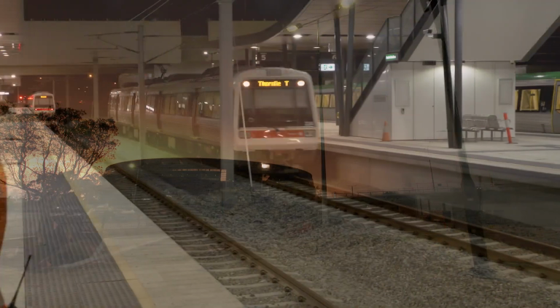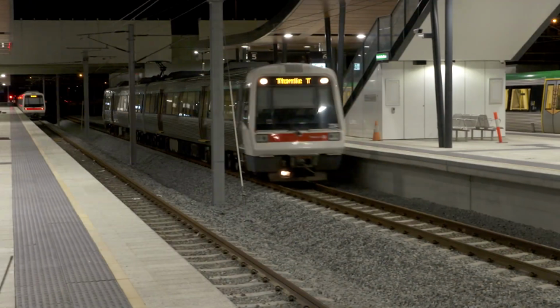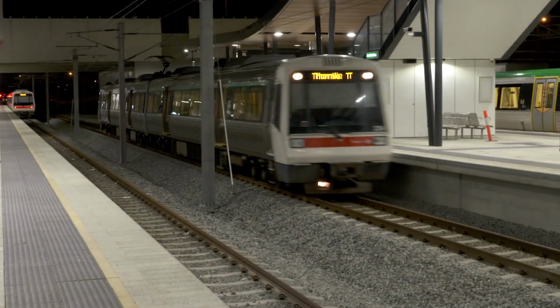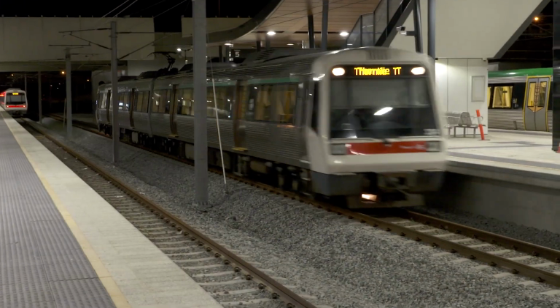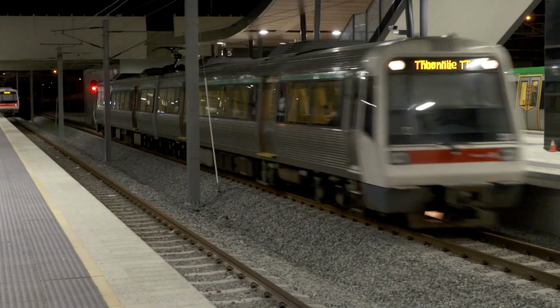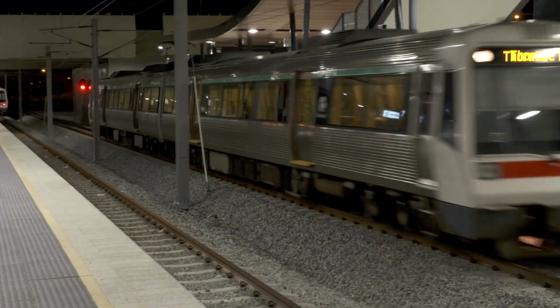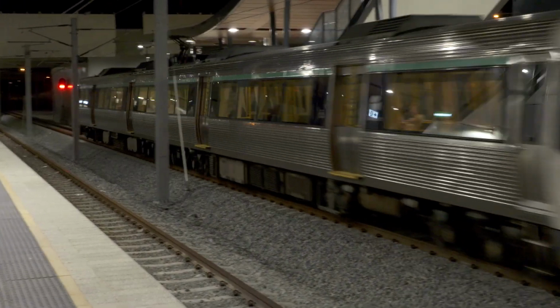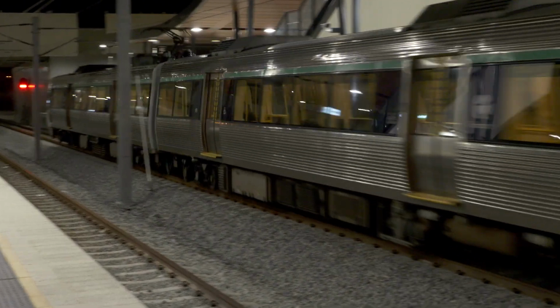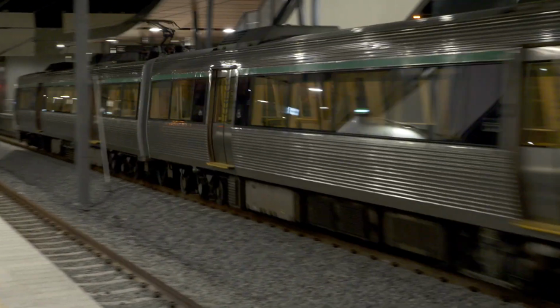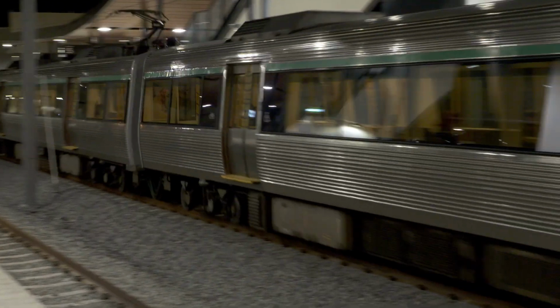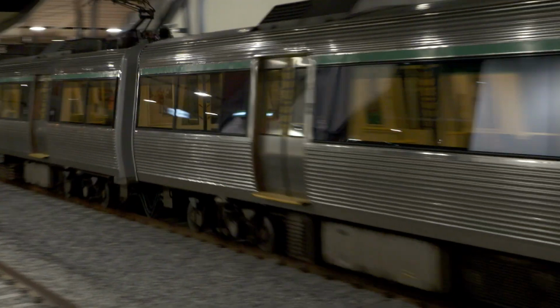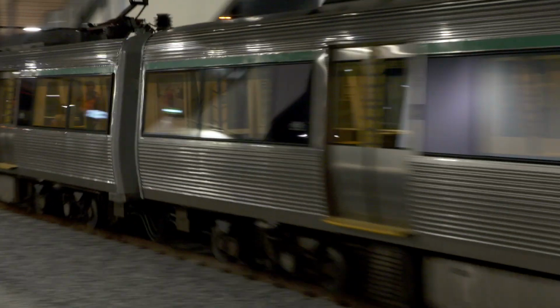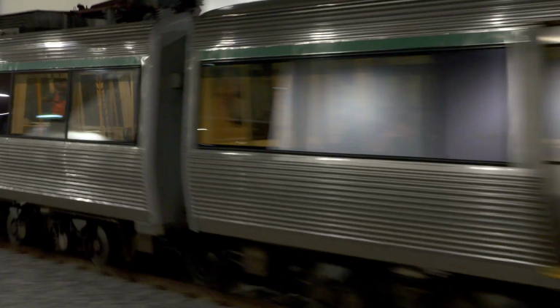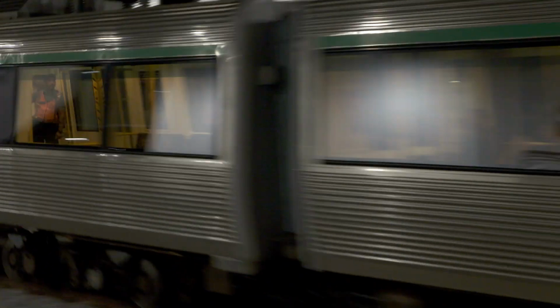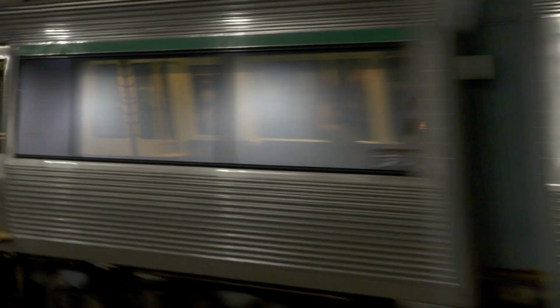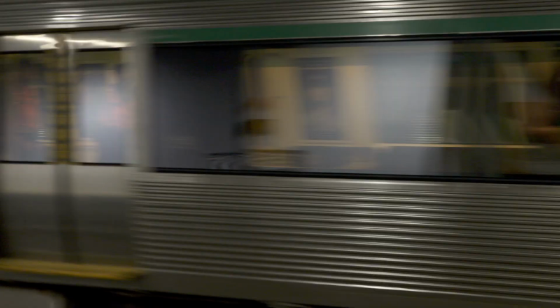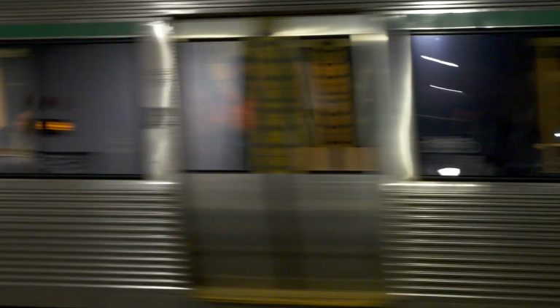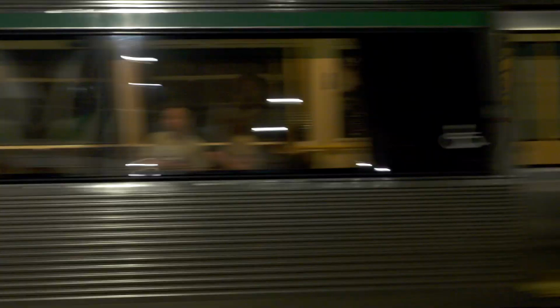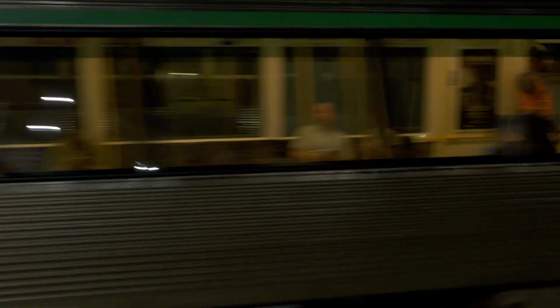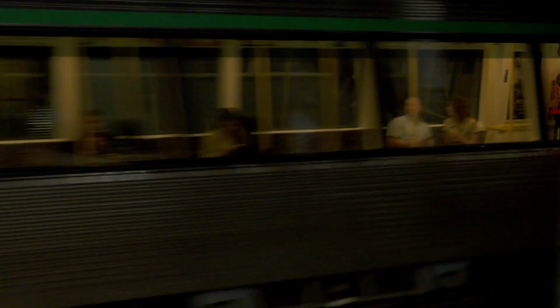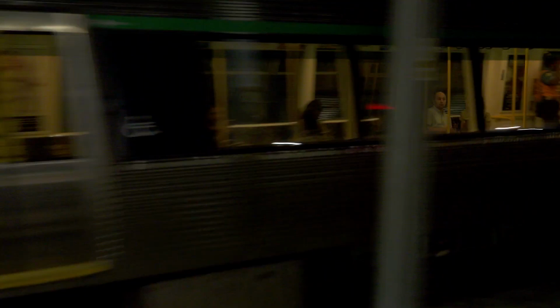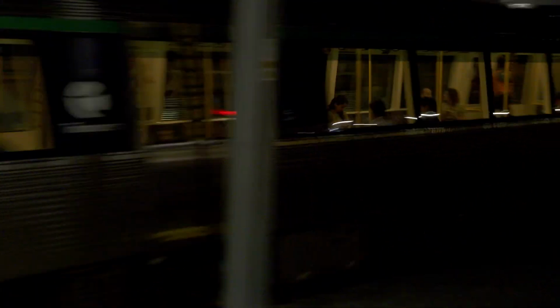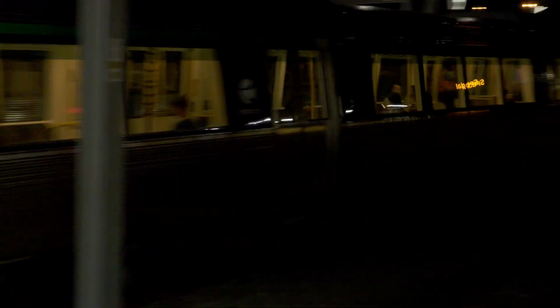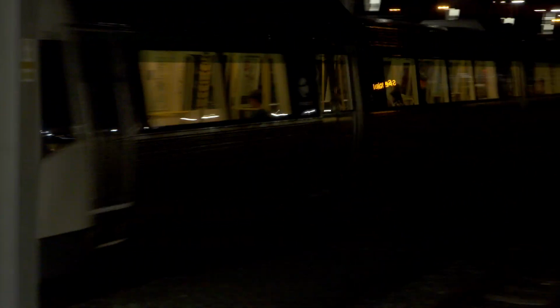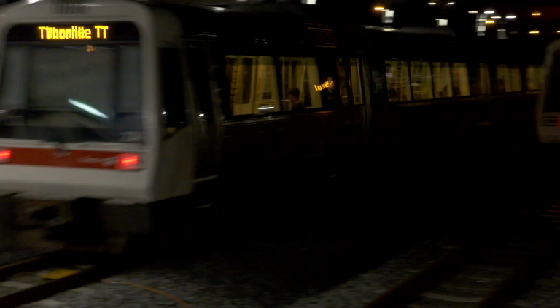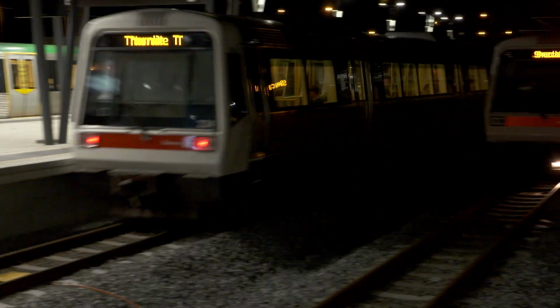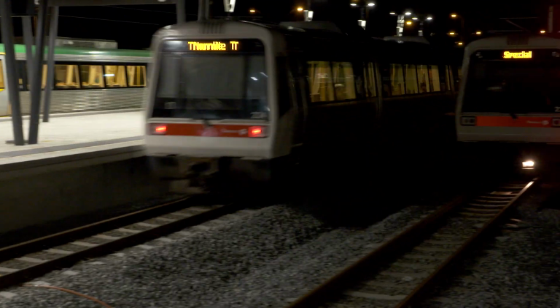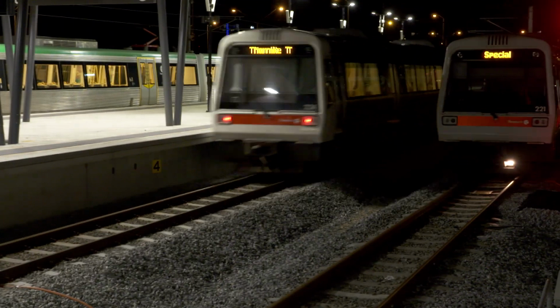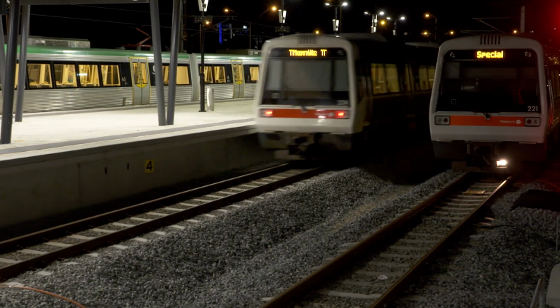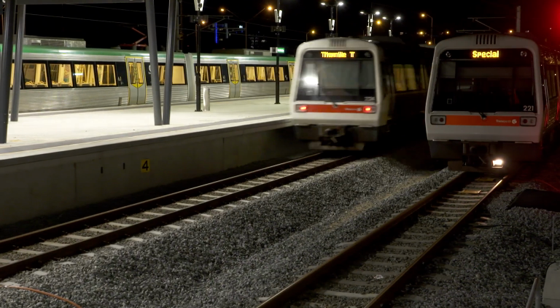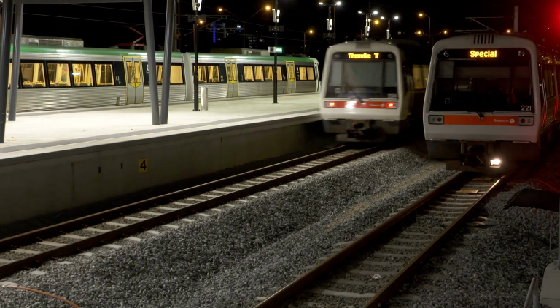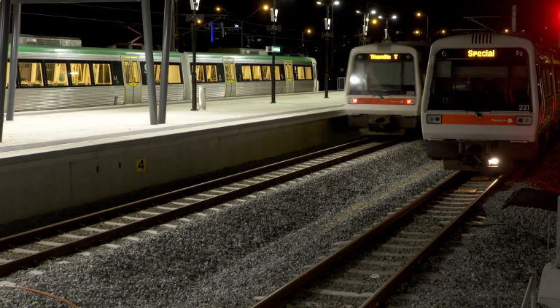Tune up line passengers, platform three. Tune up line passengers, platform four.